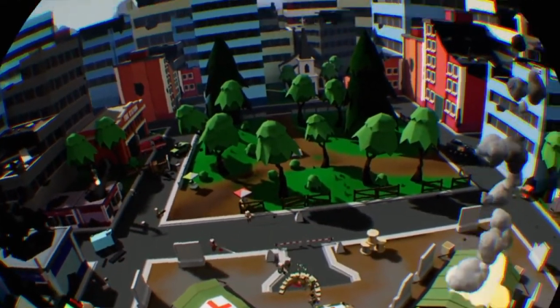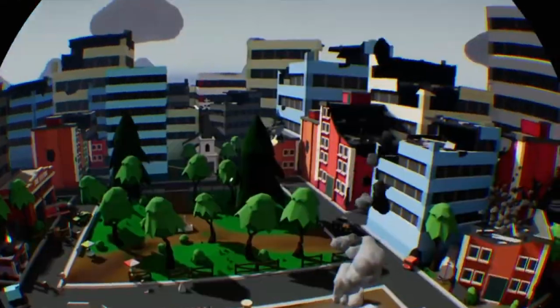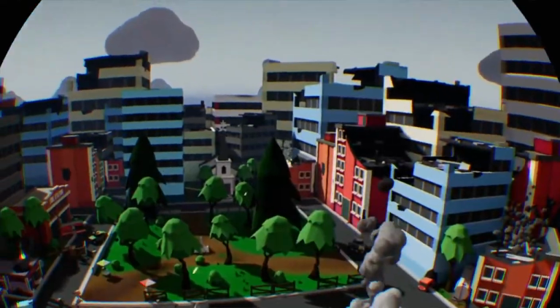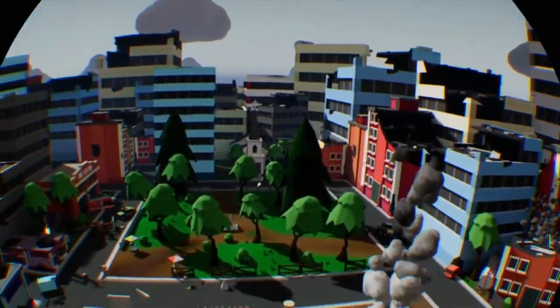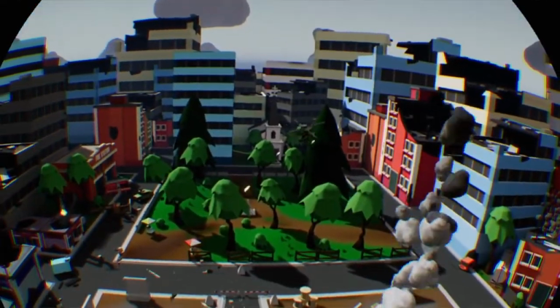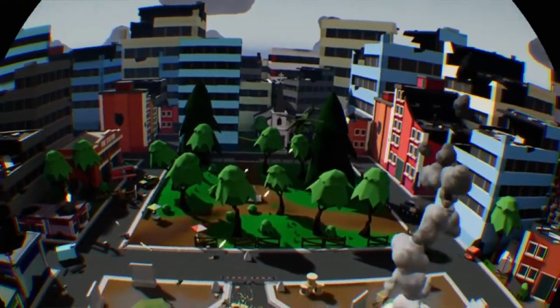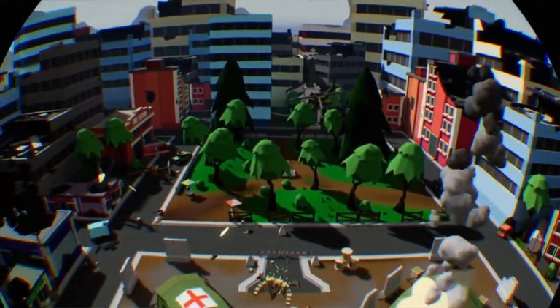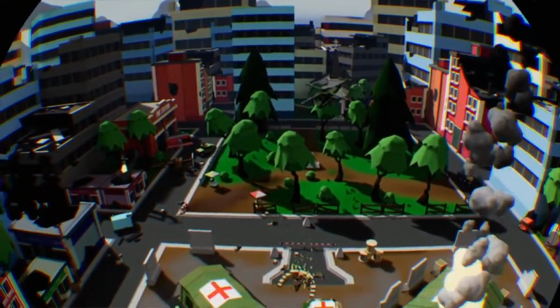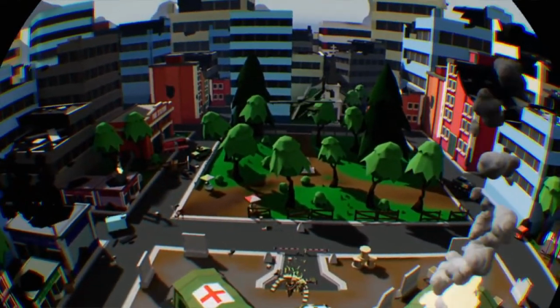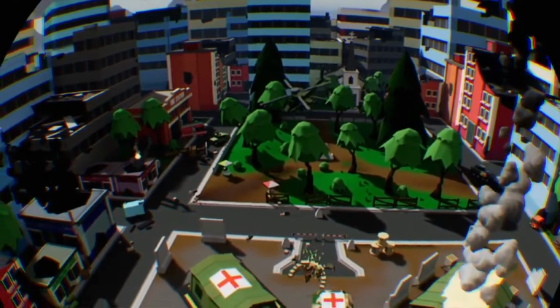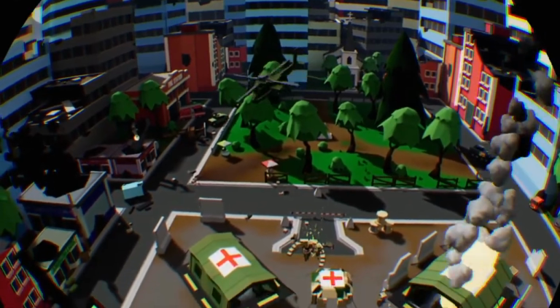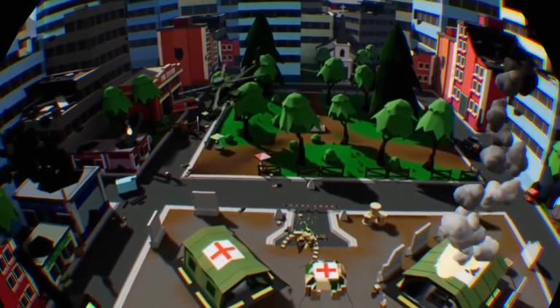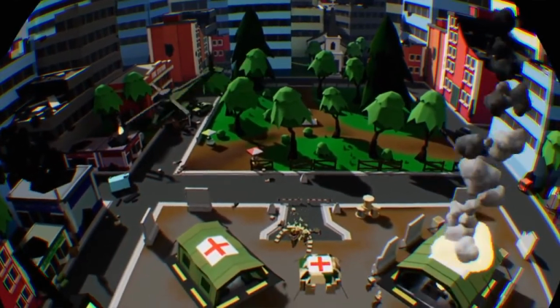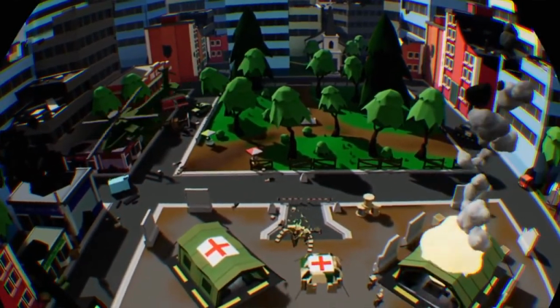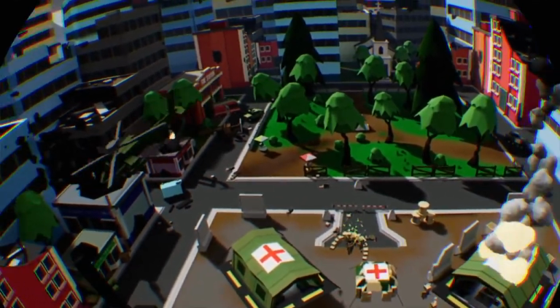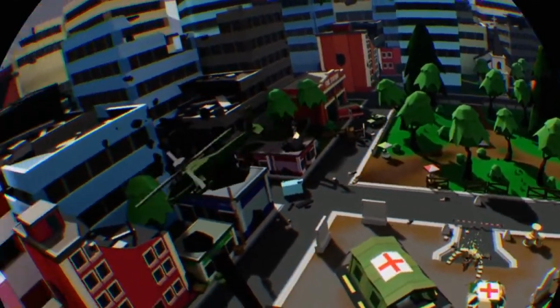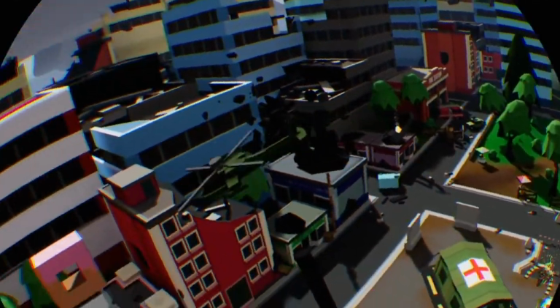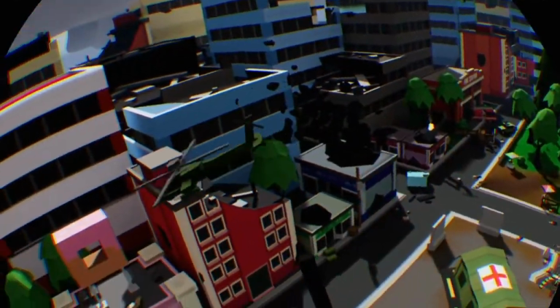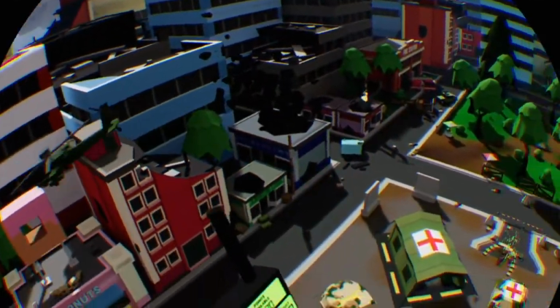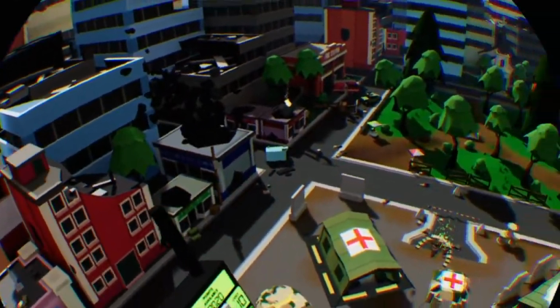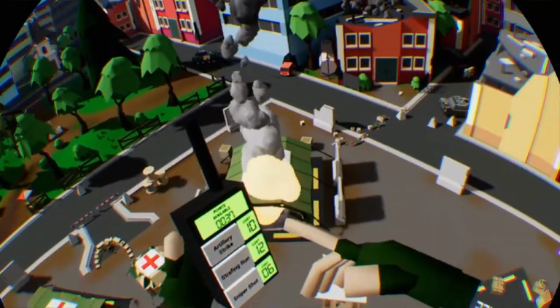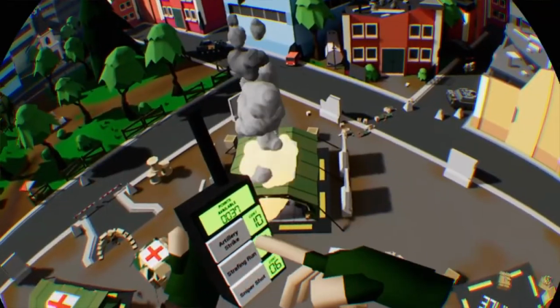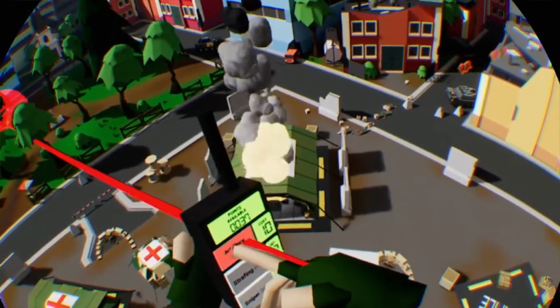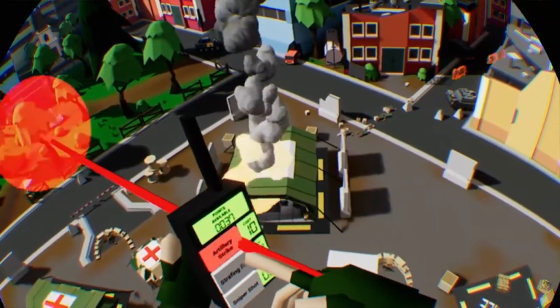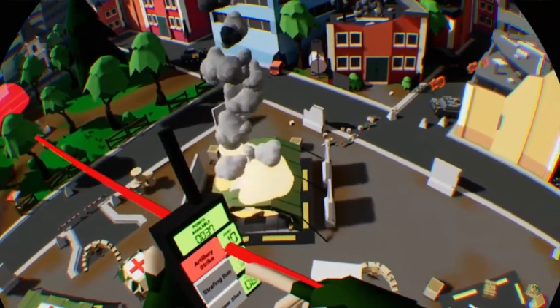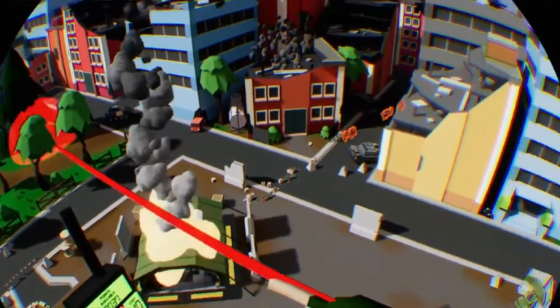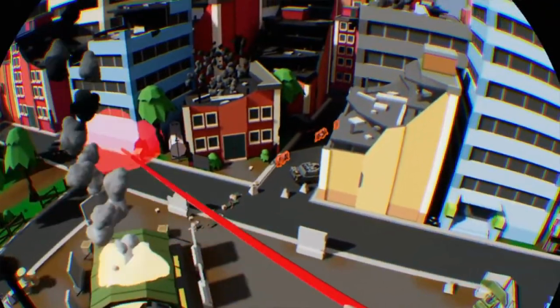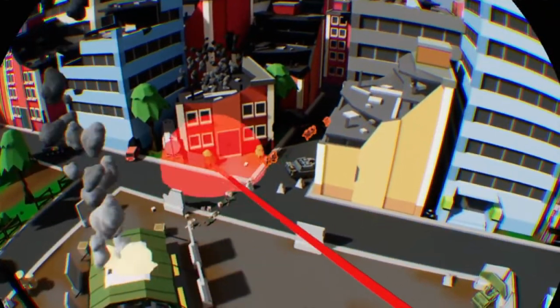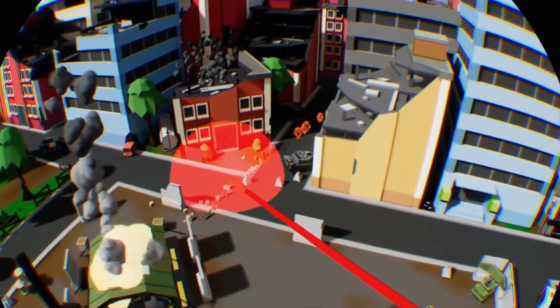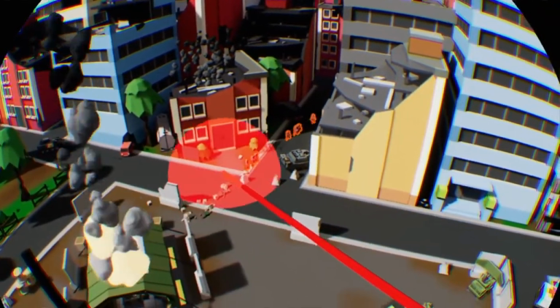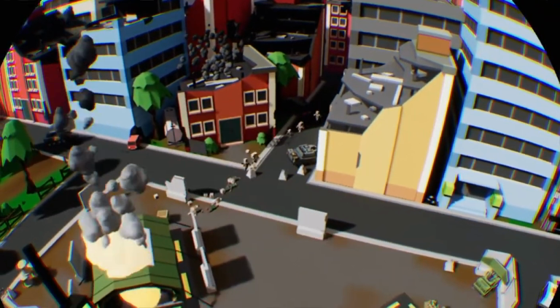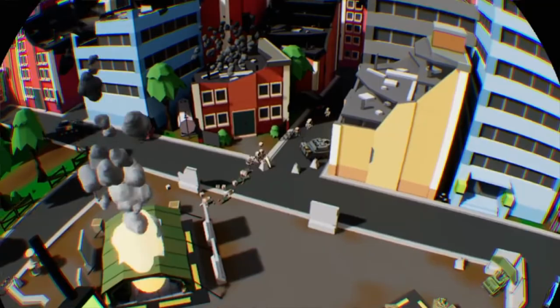When in real-time strategy mode, you can call in strafe runs from helicopters and you can also fire off artillery to blast the enemy.